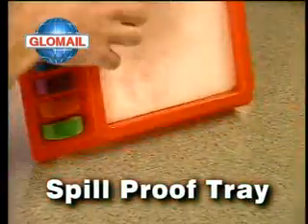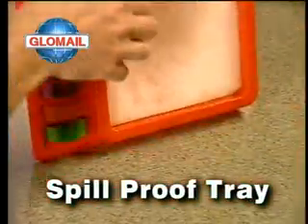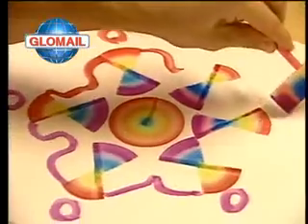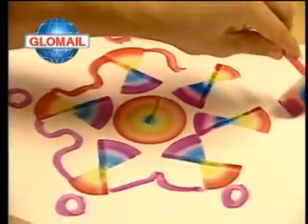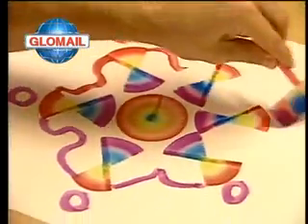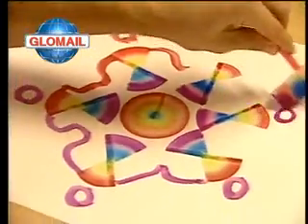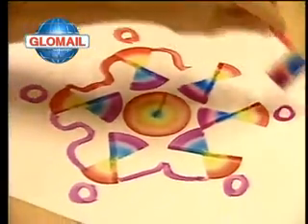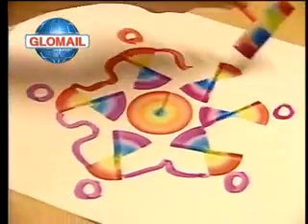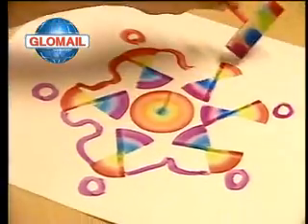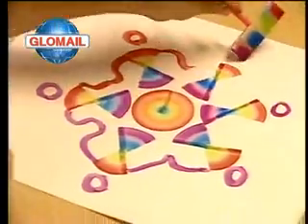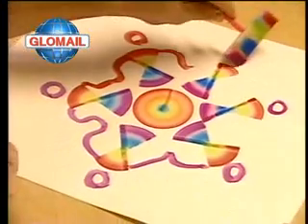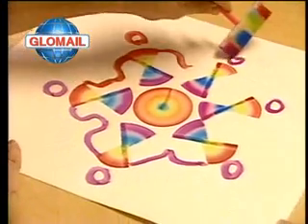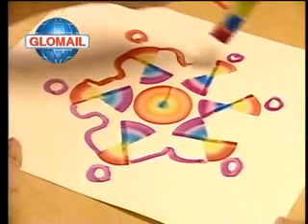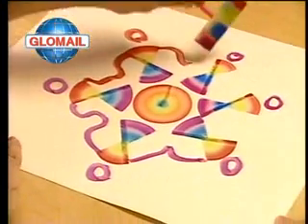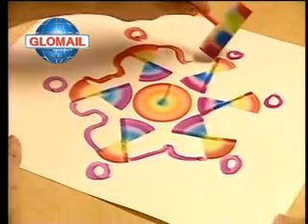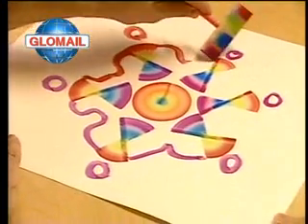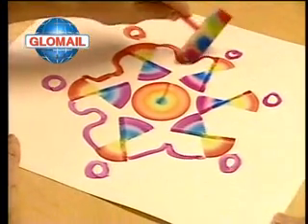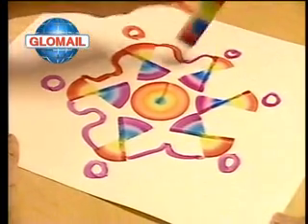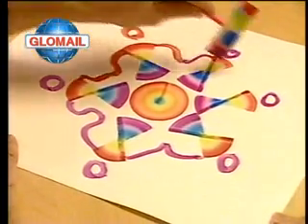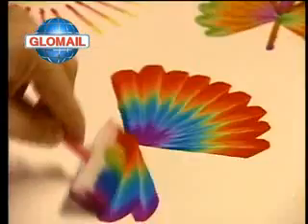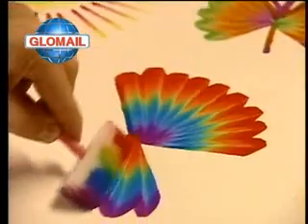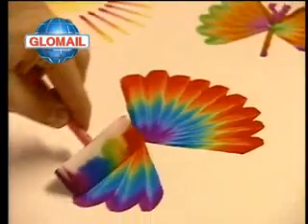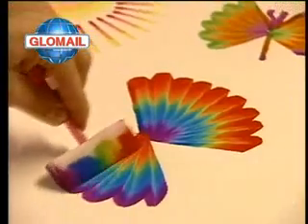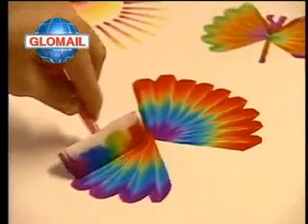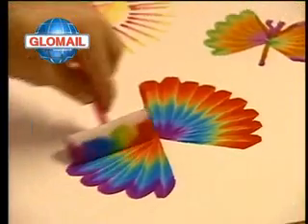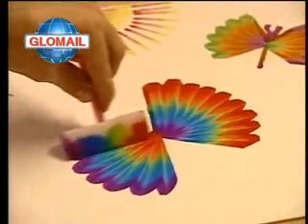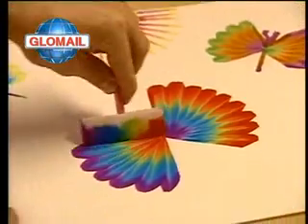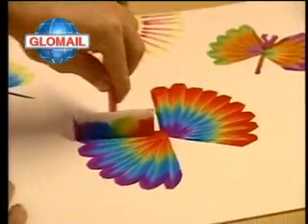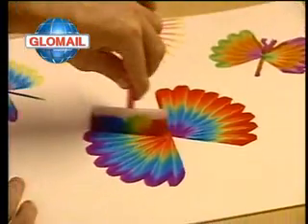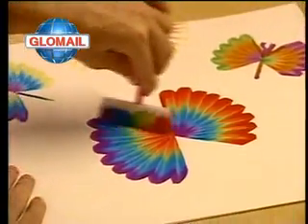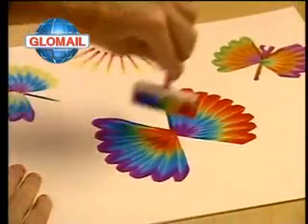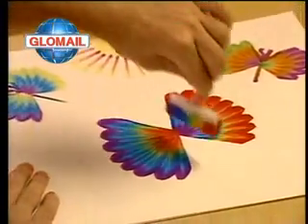The brushes don't drip and the water won't spill. The amazing Rainbow Art Set — you've never seen anything like it. It's the wildest paint set ever.